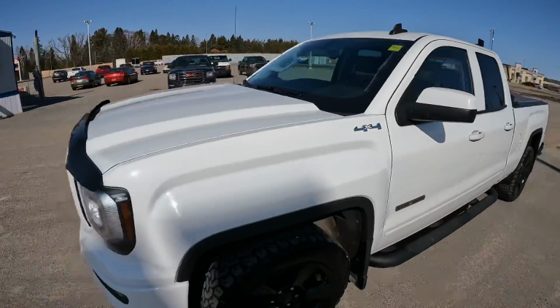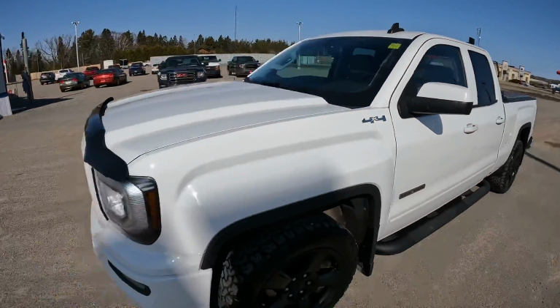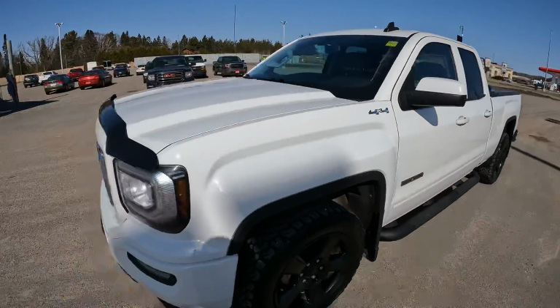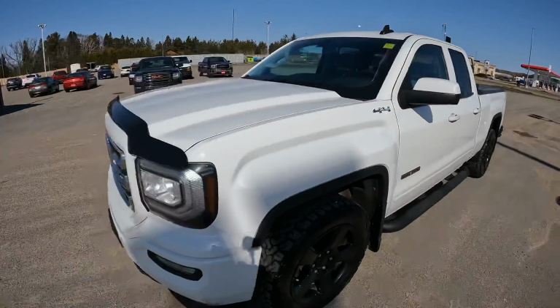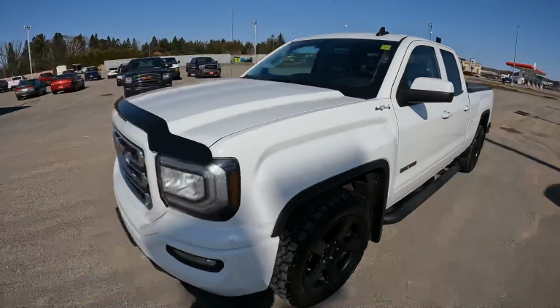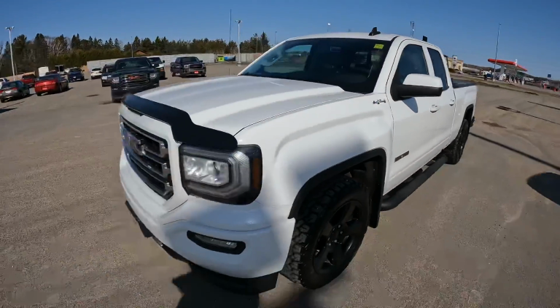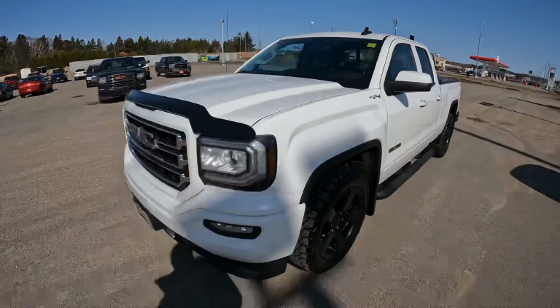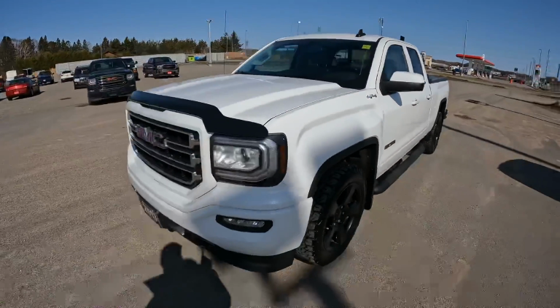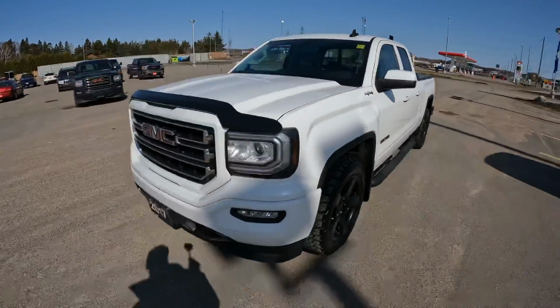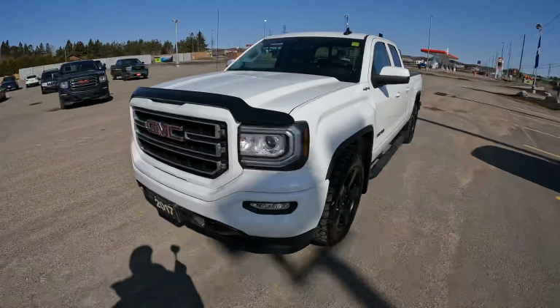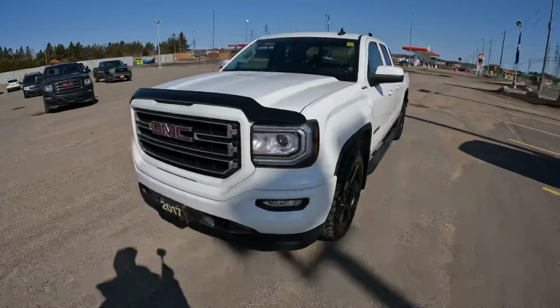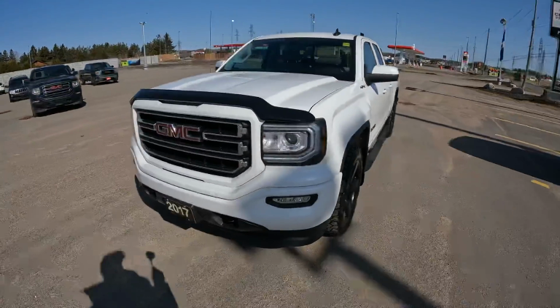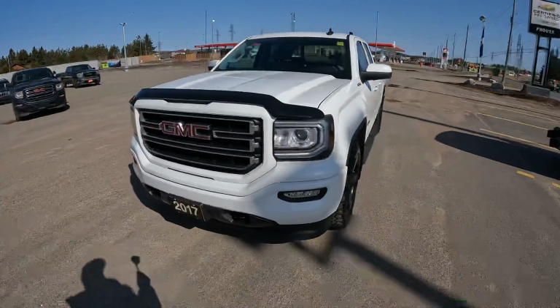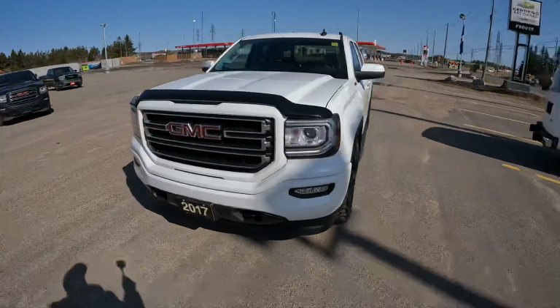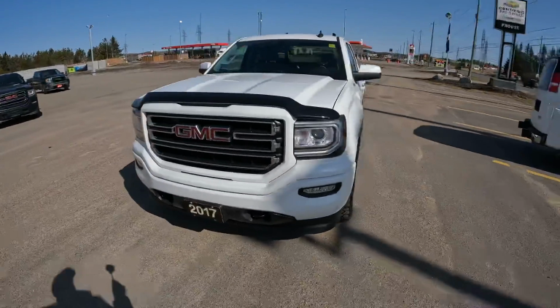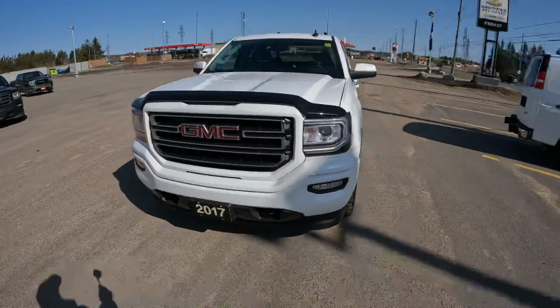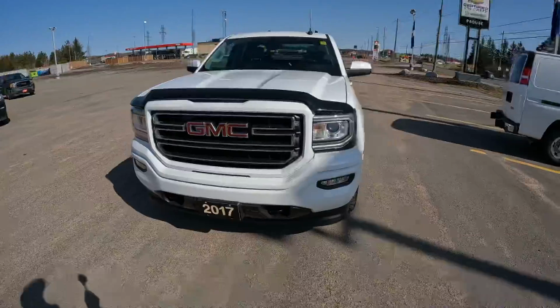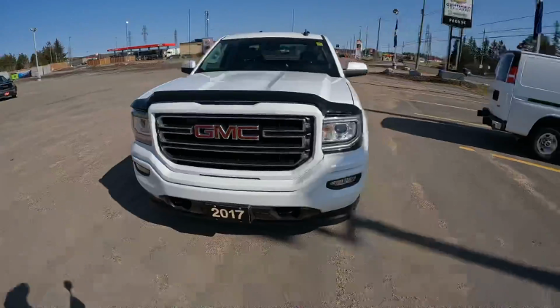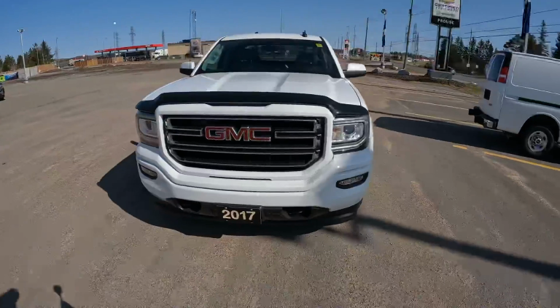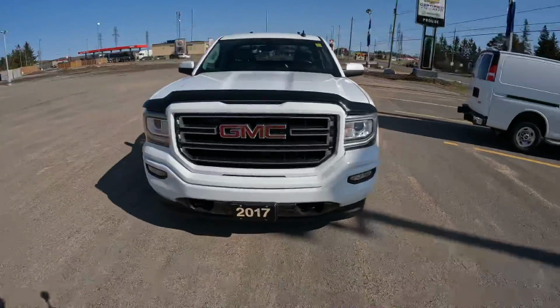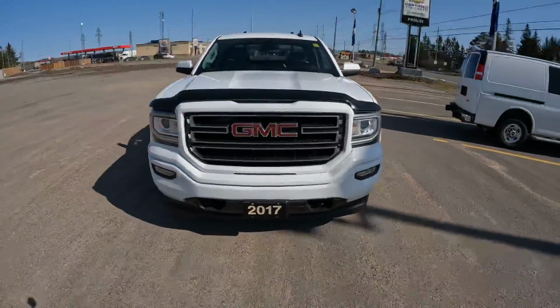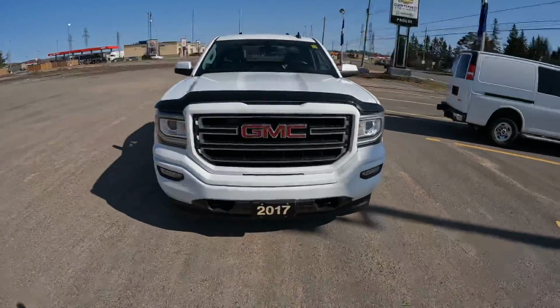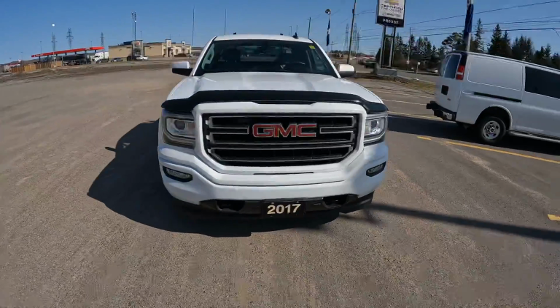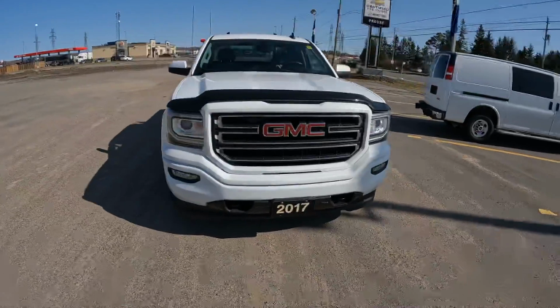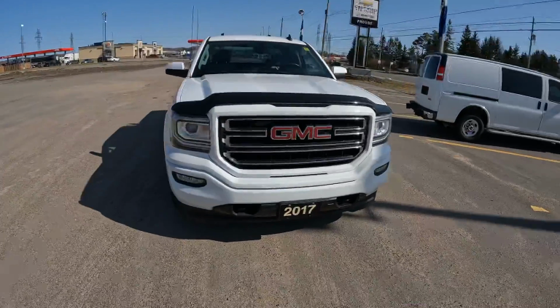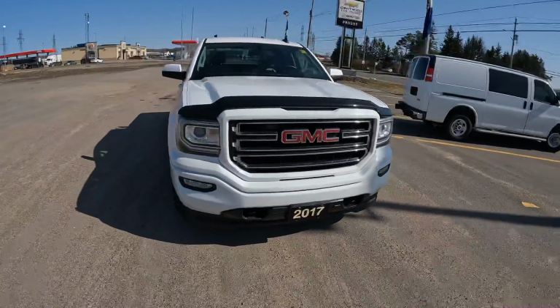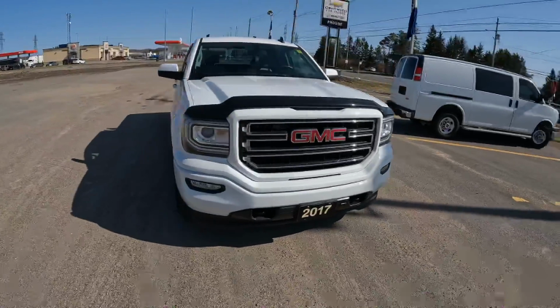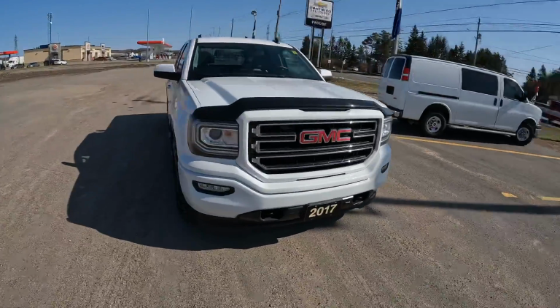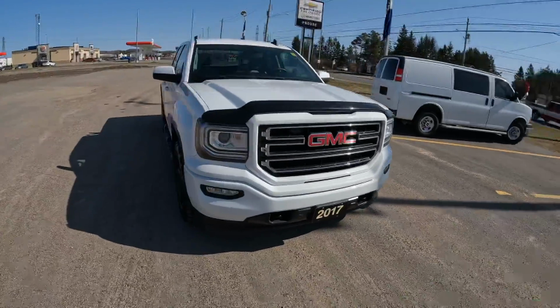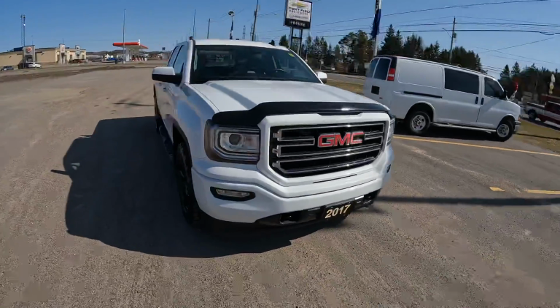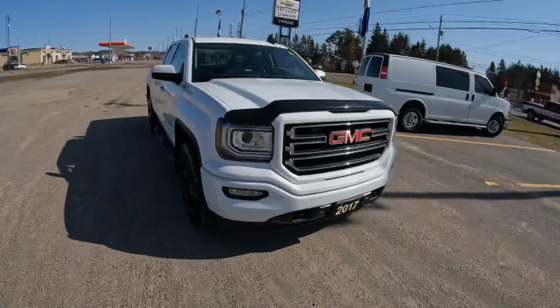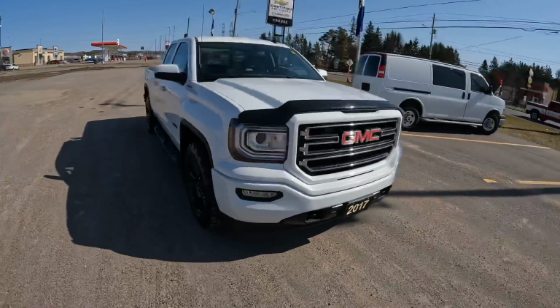Great looking truck. This one's not going to last long, so make sure you're making contact today or it's gone.